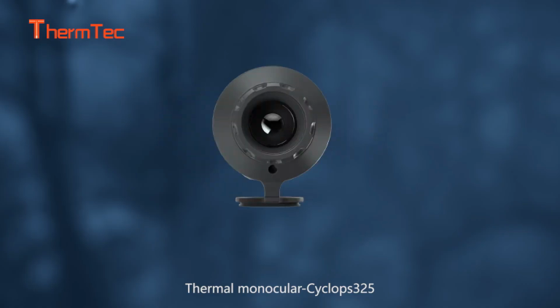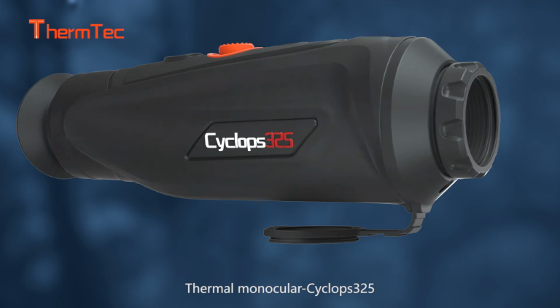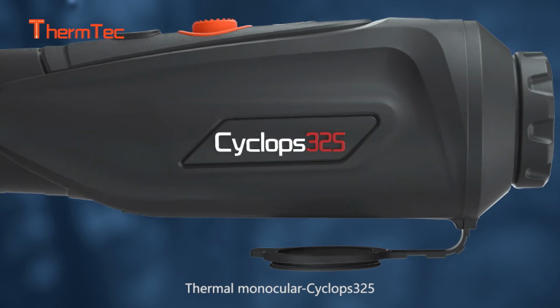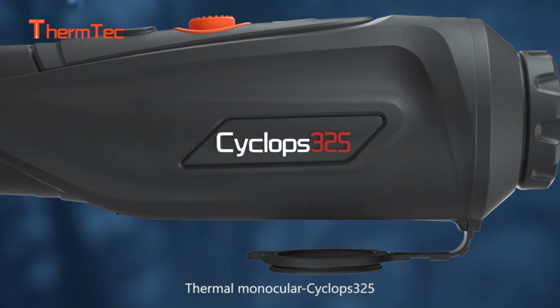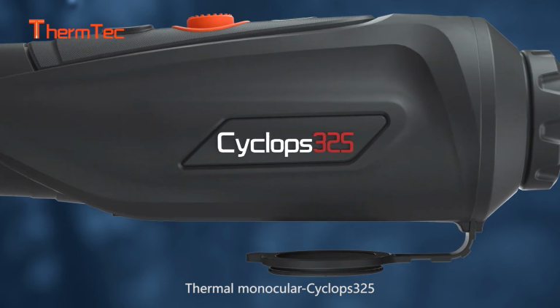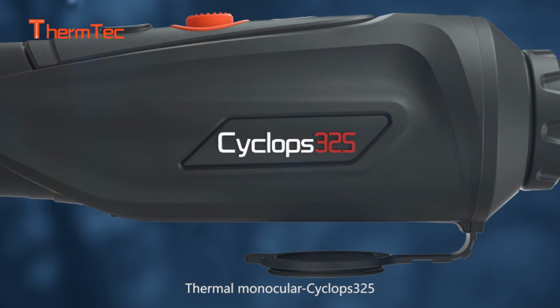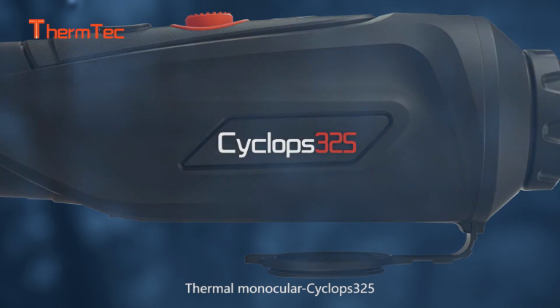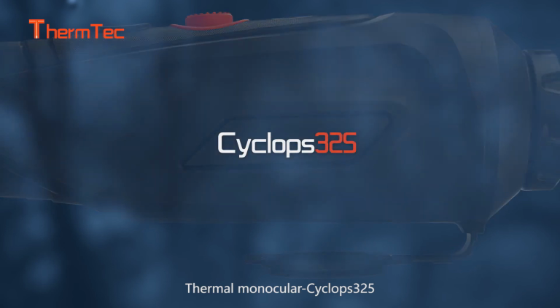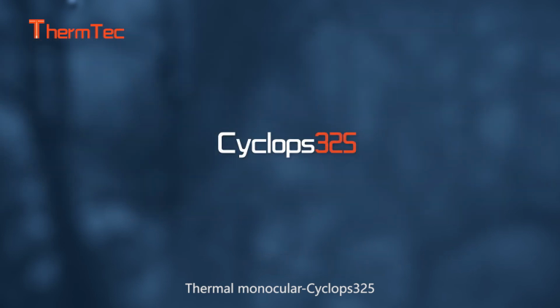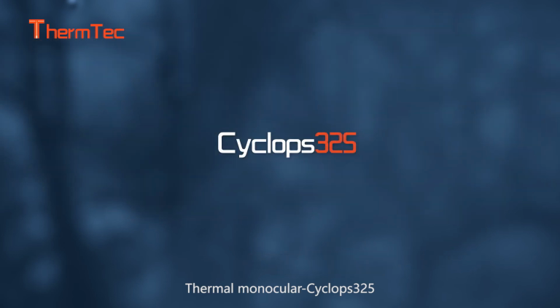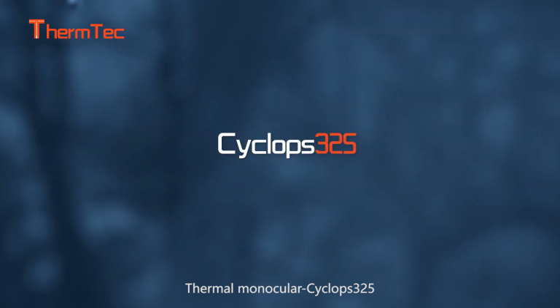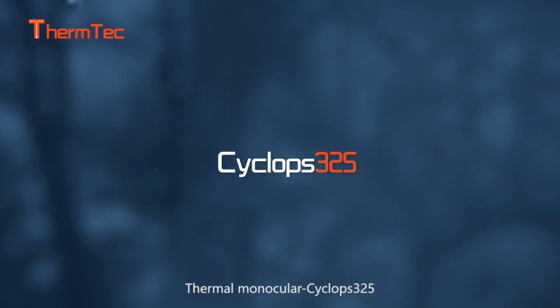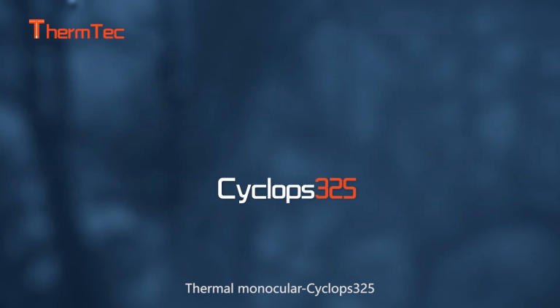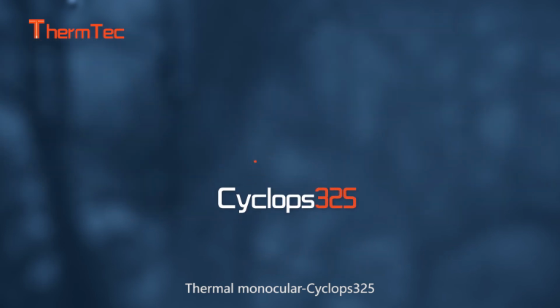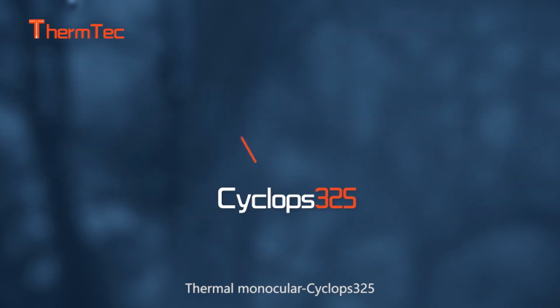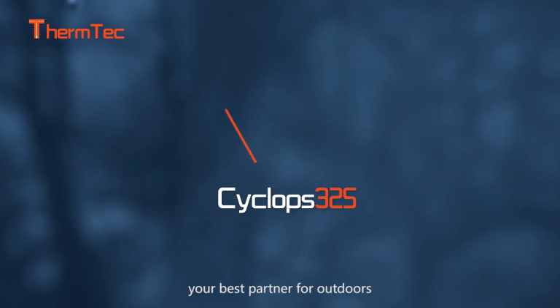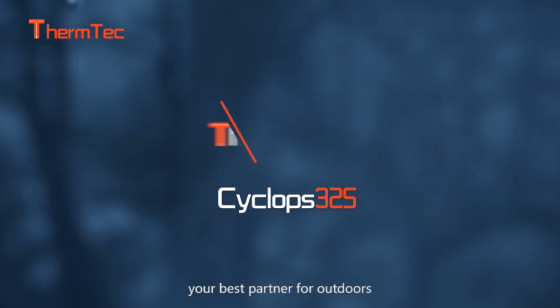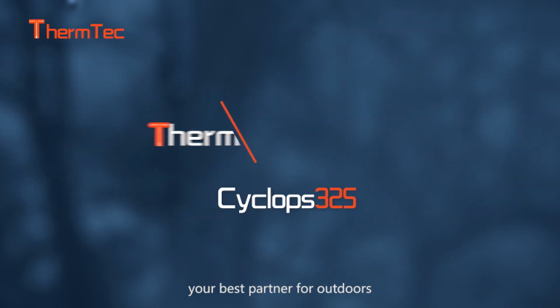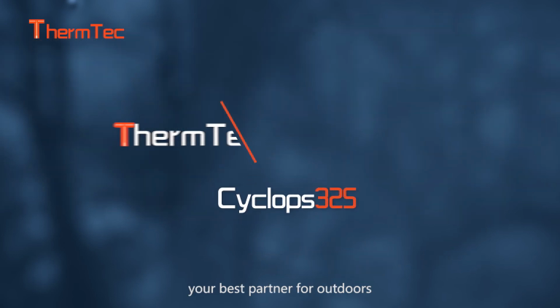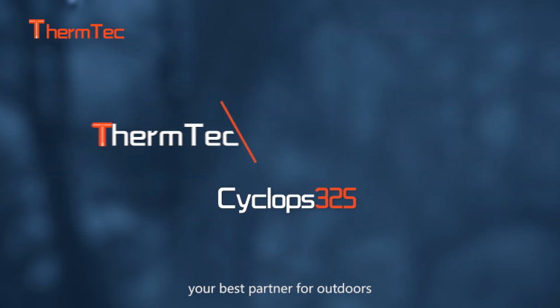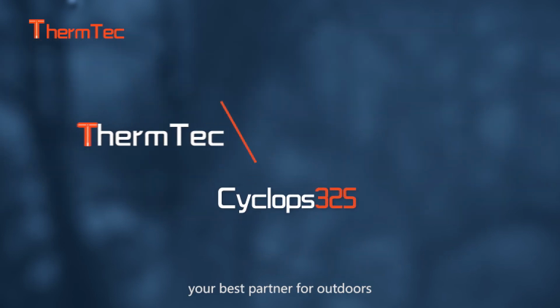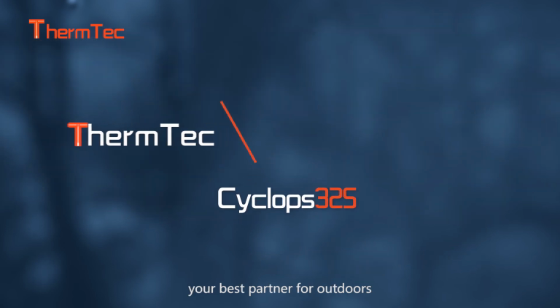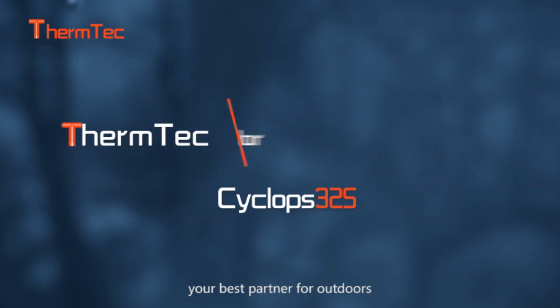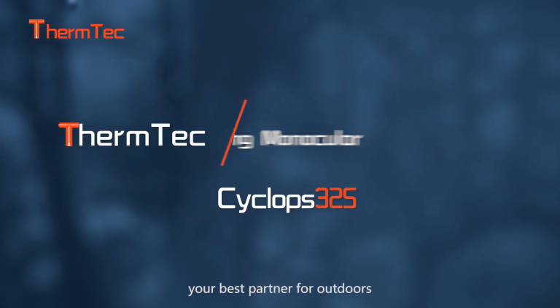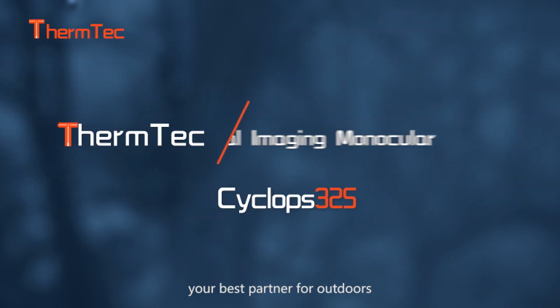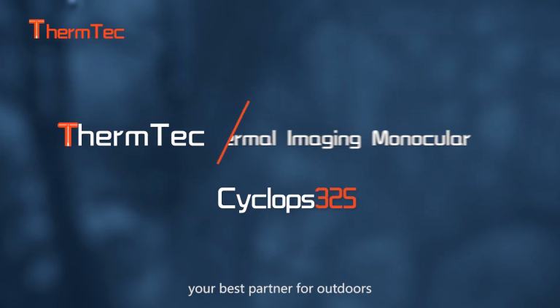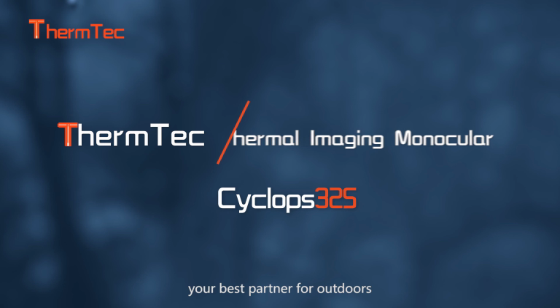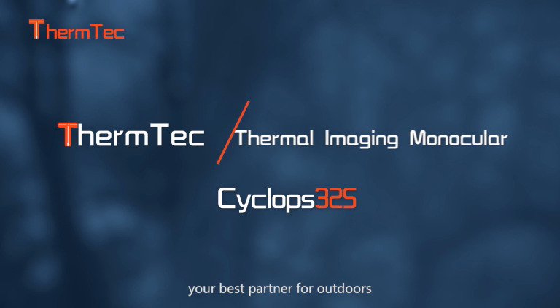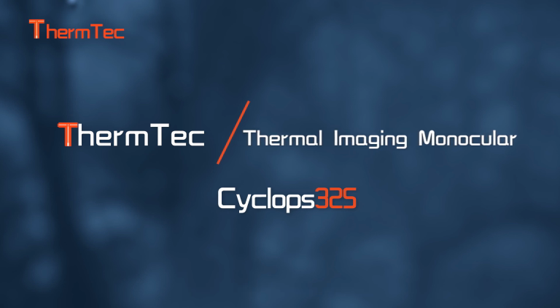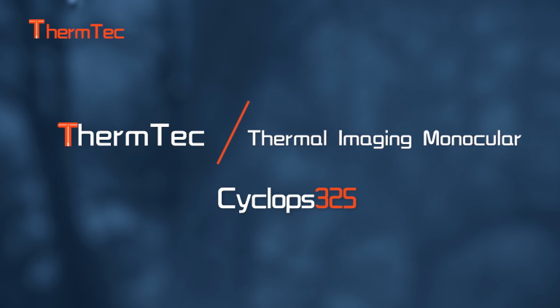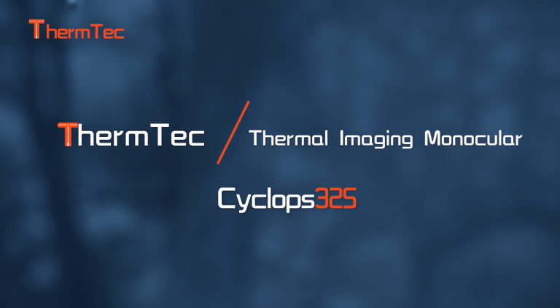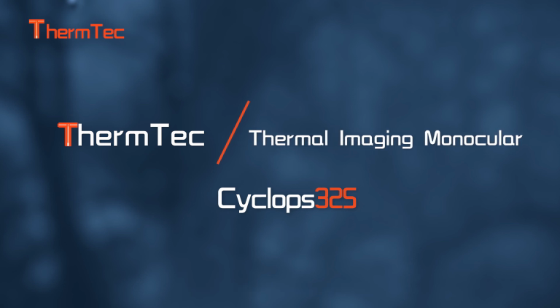Thermomonocular Cyclus 325 — your best partner for the outdoors.